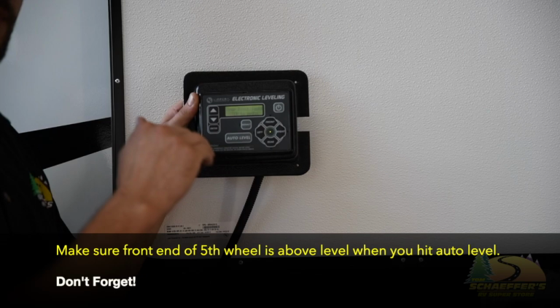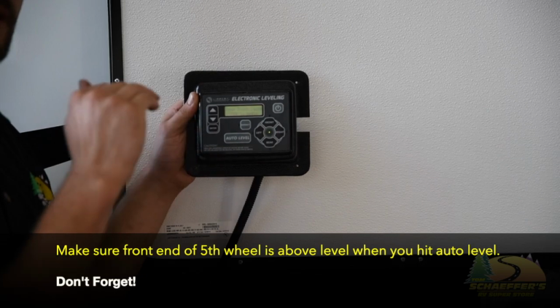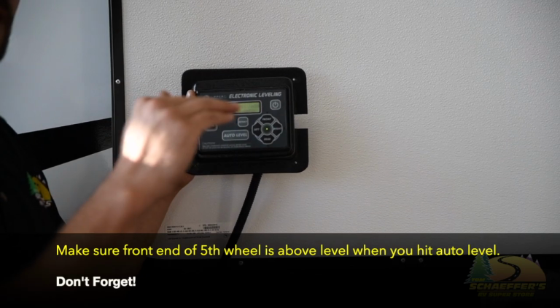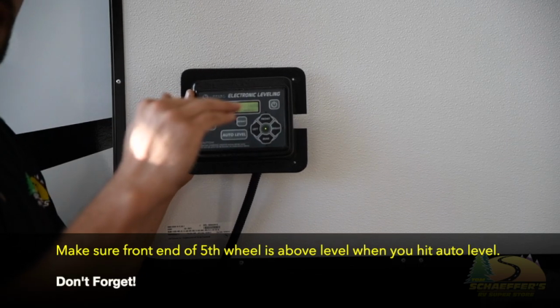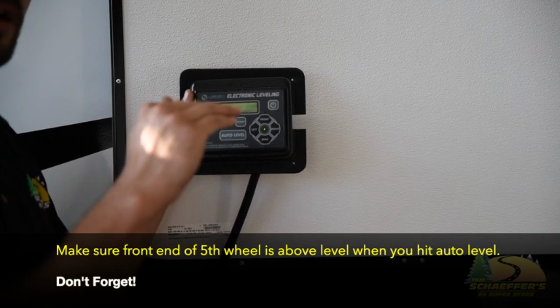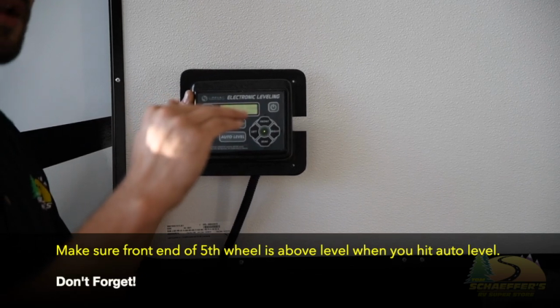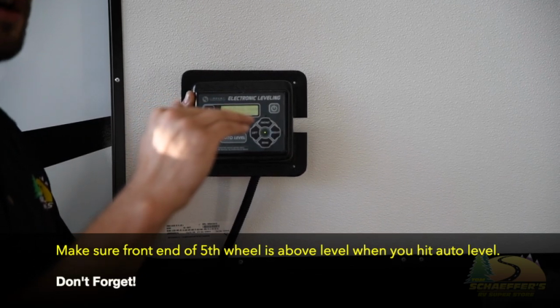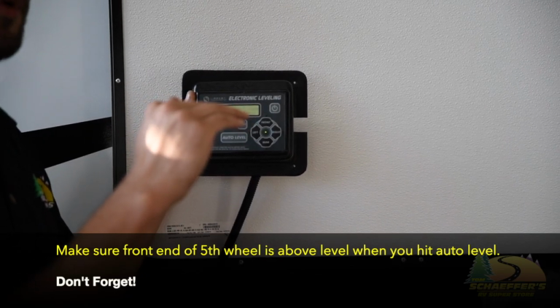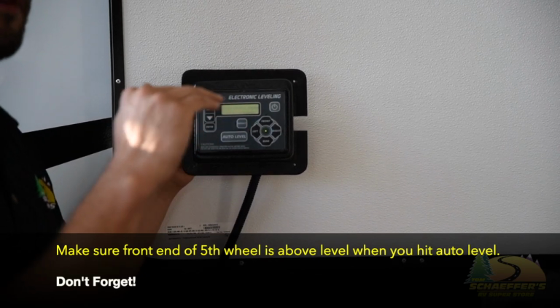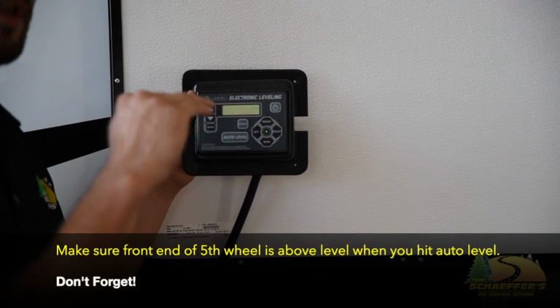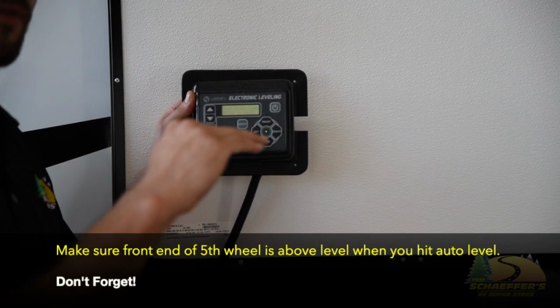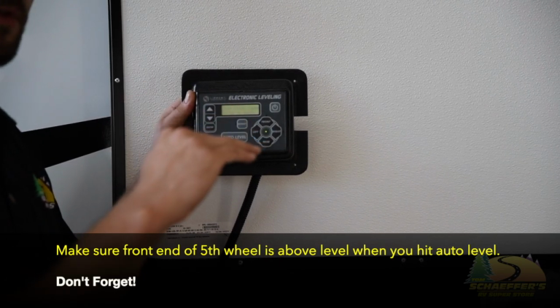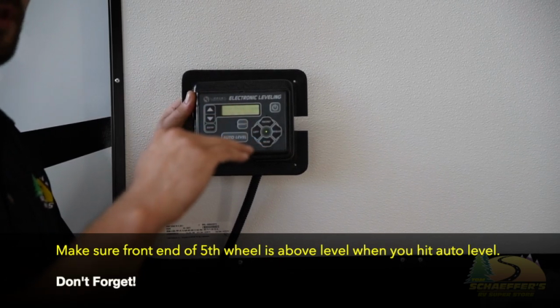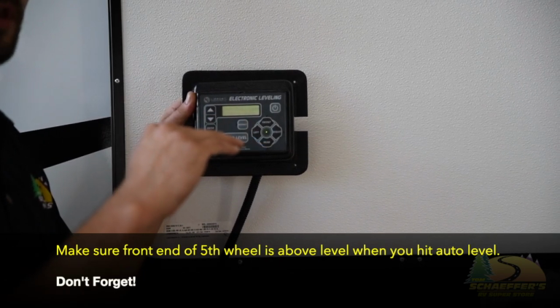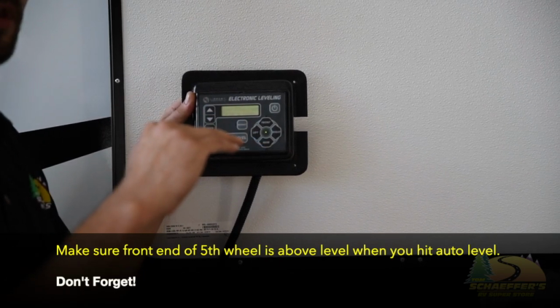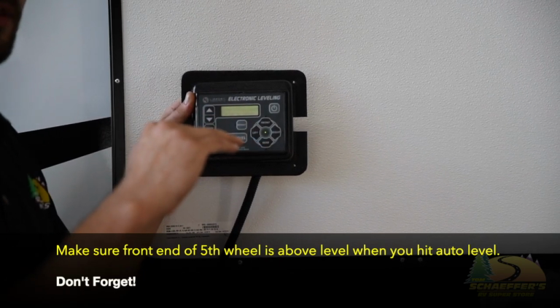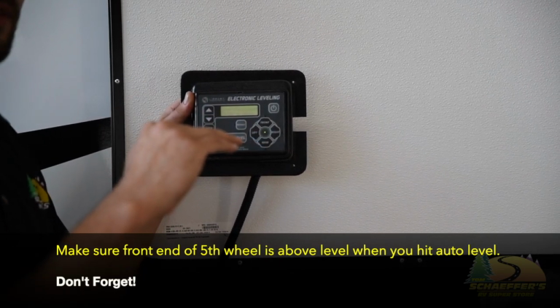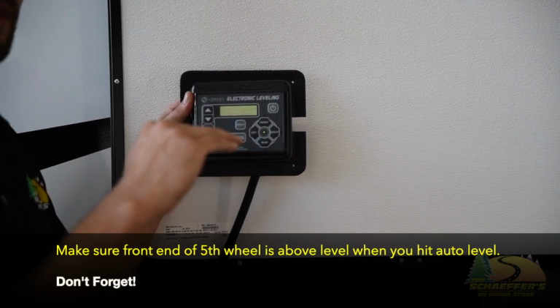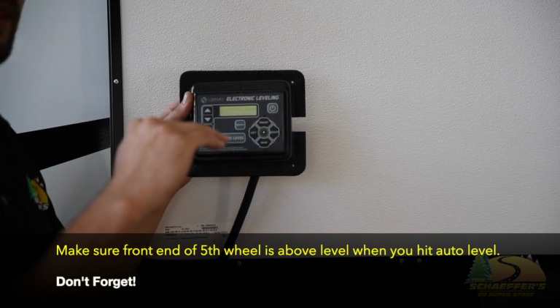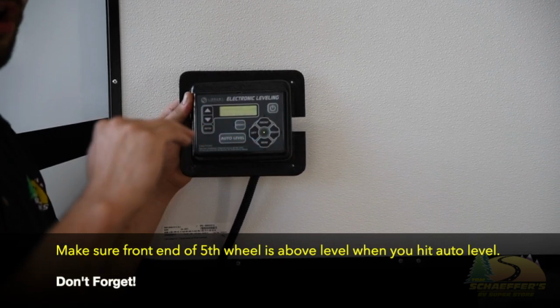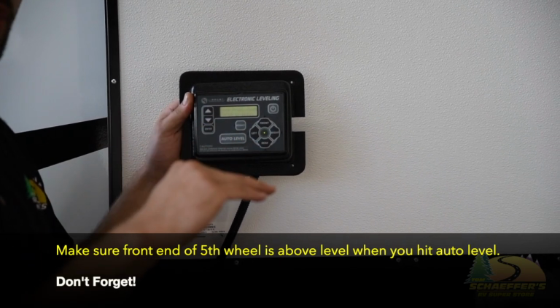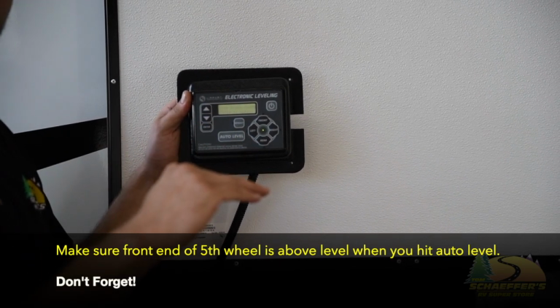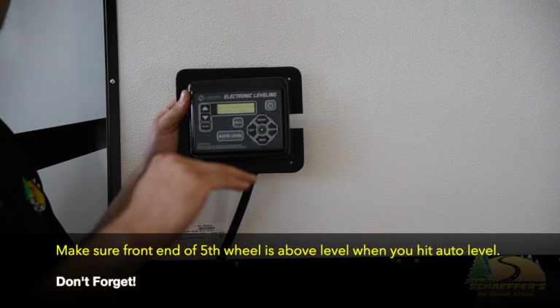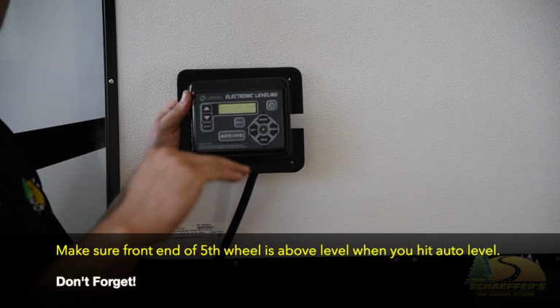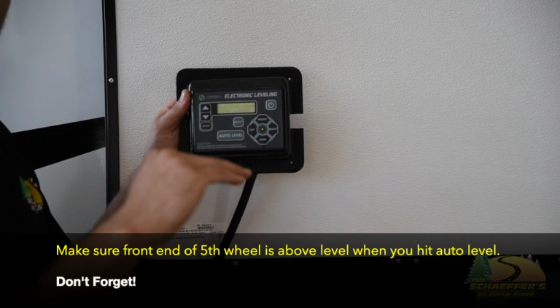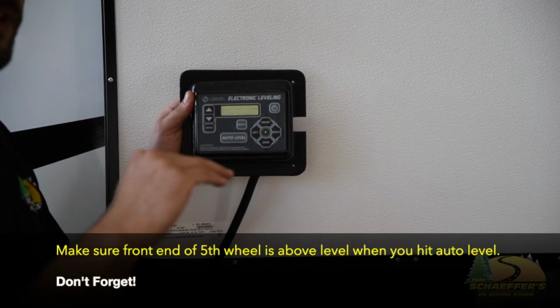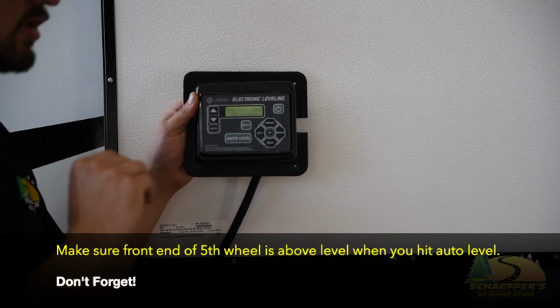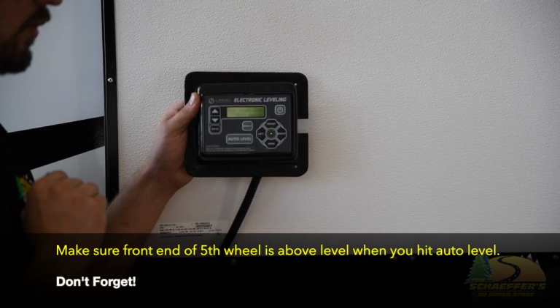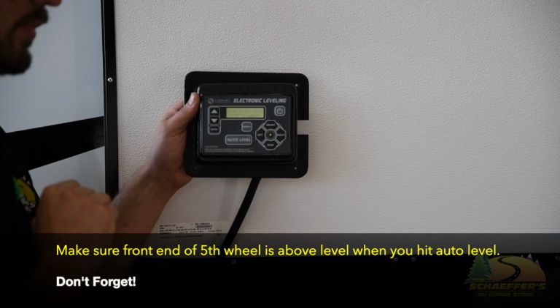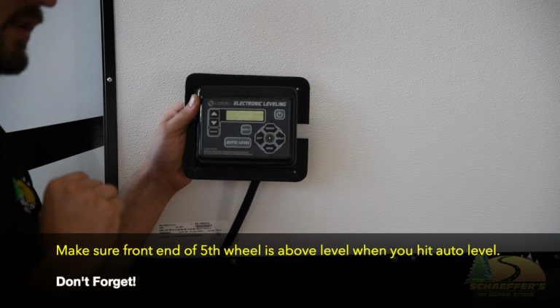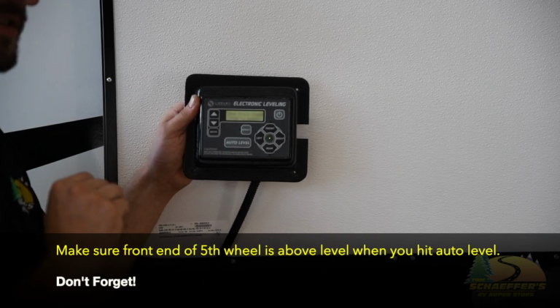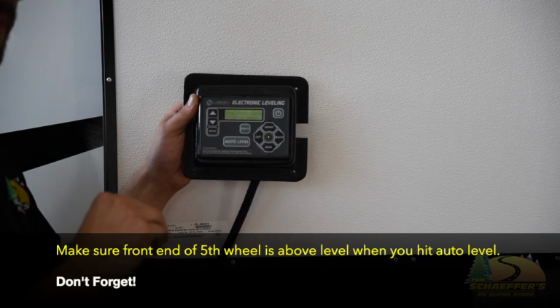You want to make sure that the front end of that fifth wheel is above level when you hit auto level. If it is not above level, the auto reconnect feature will be disabled.